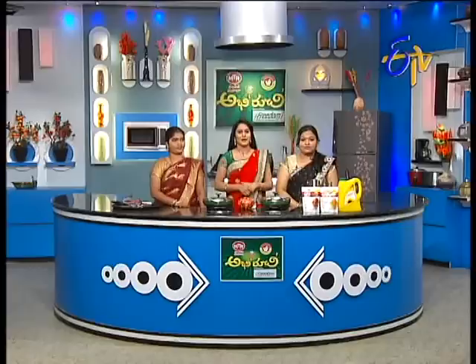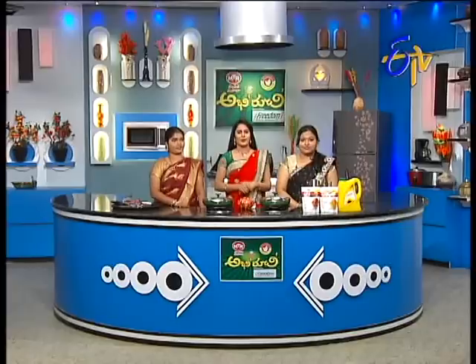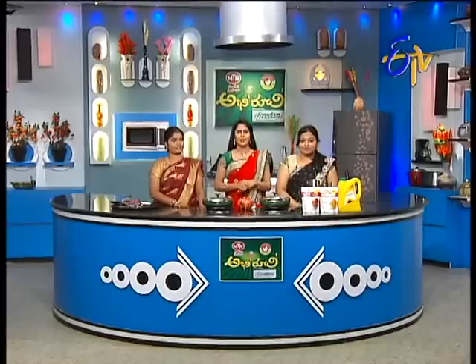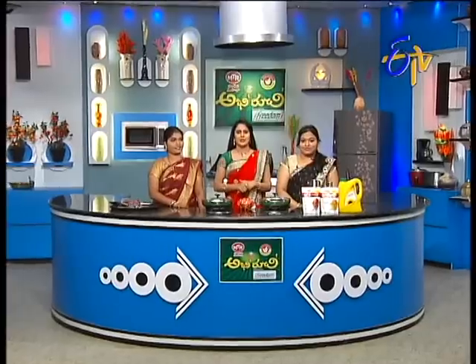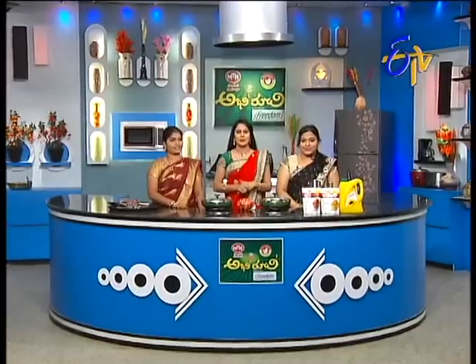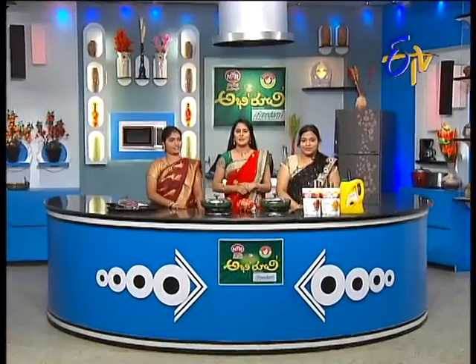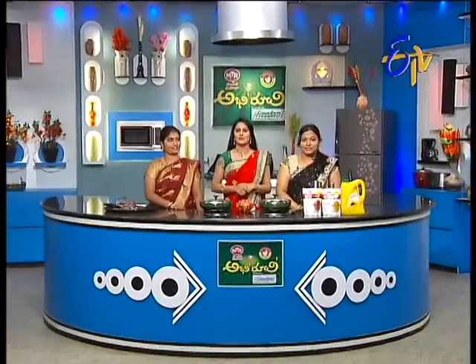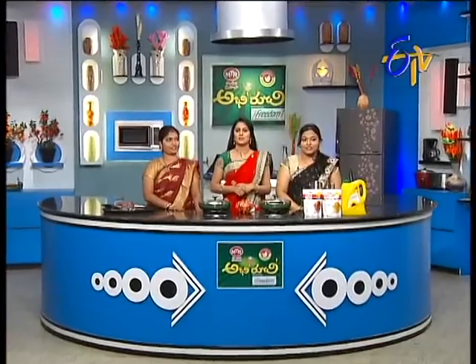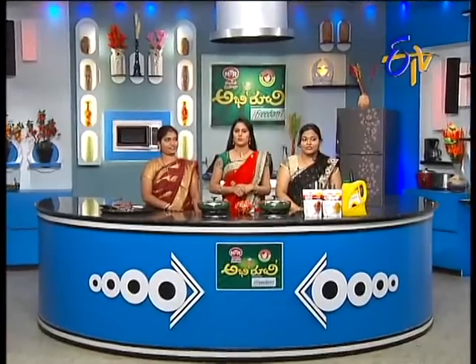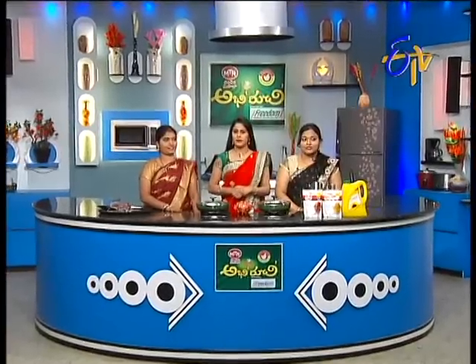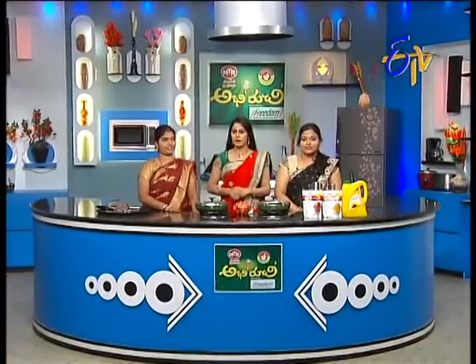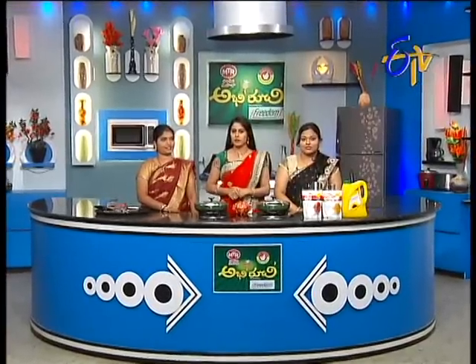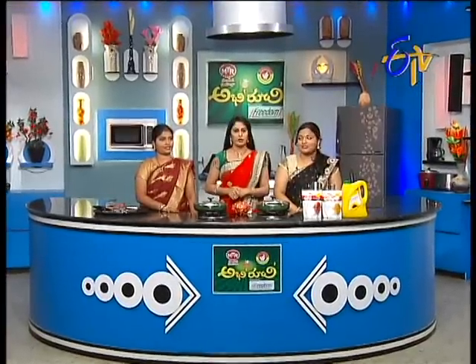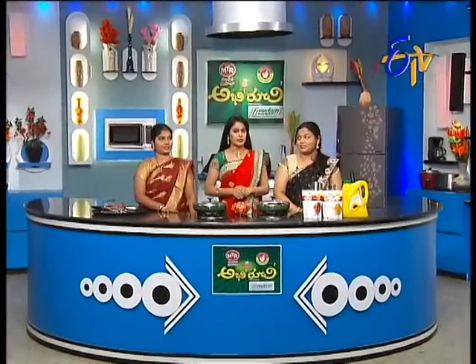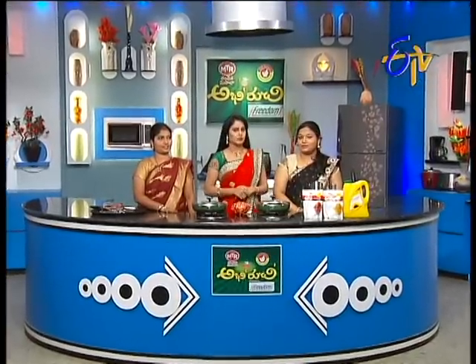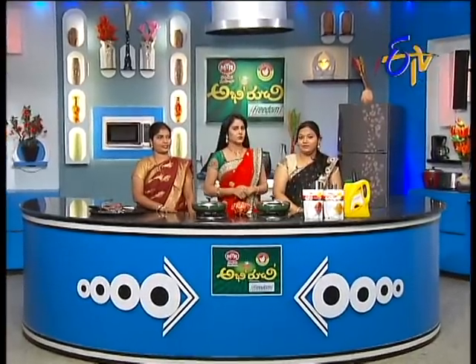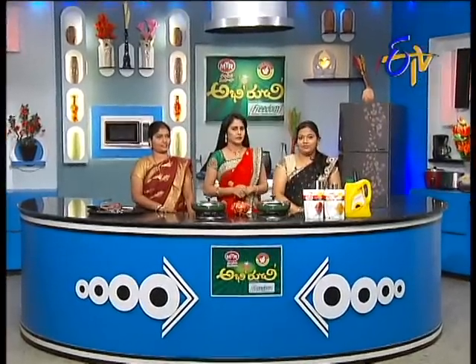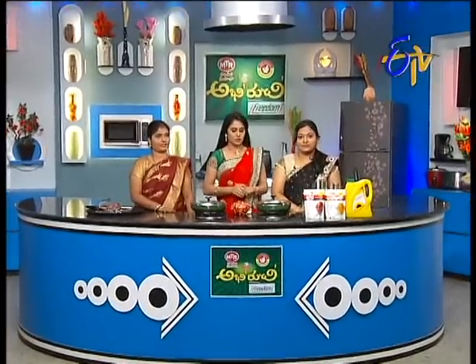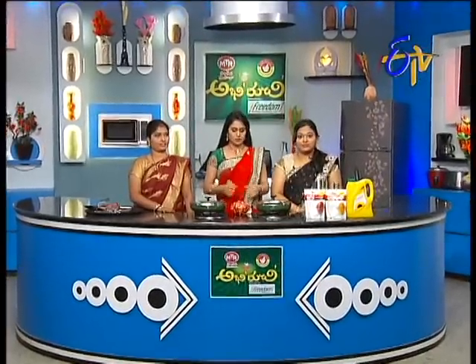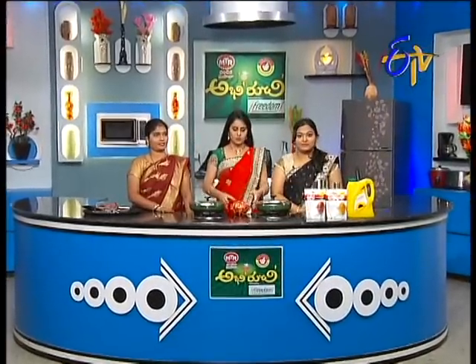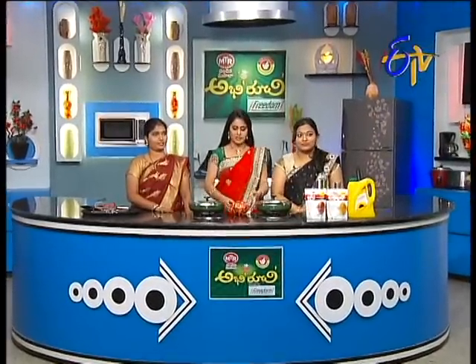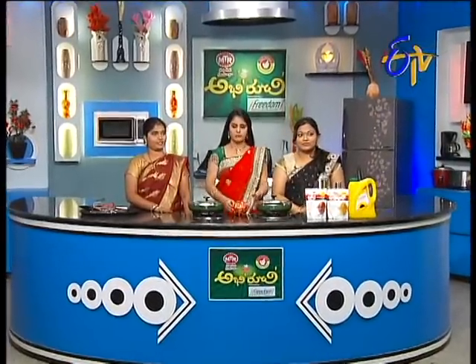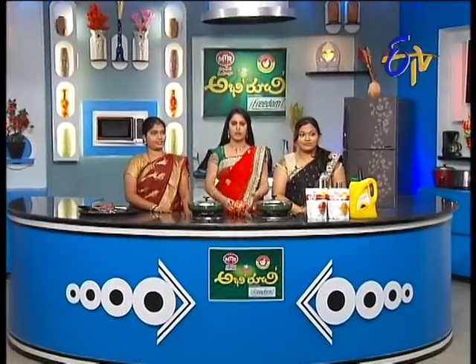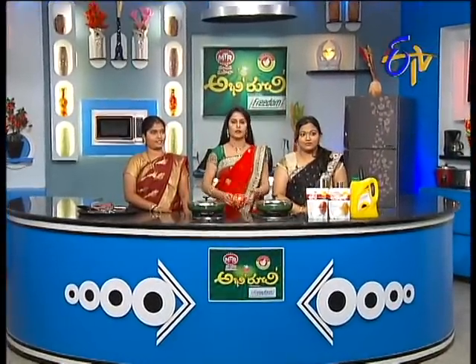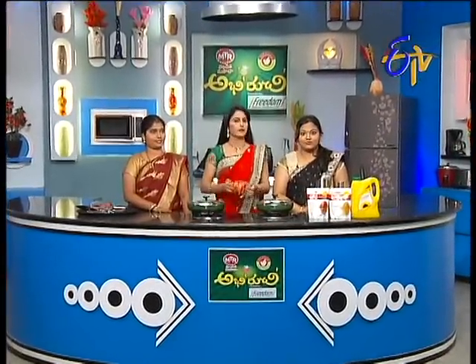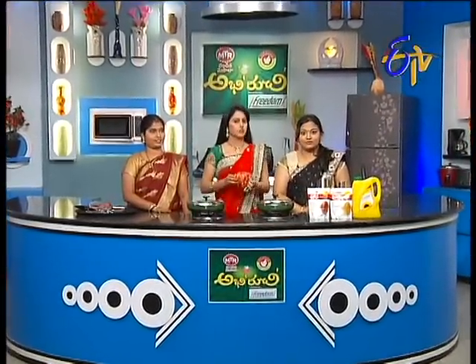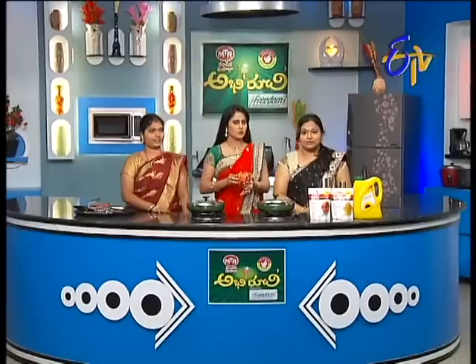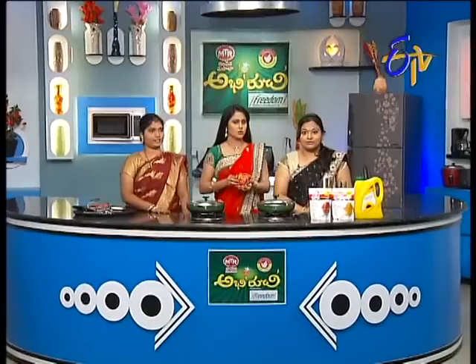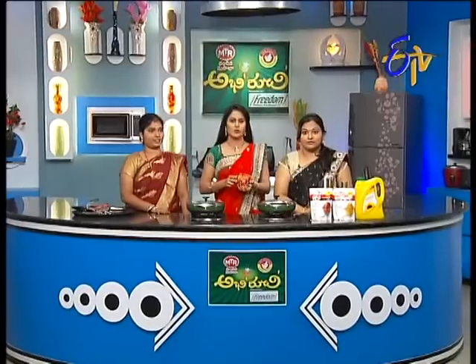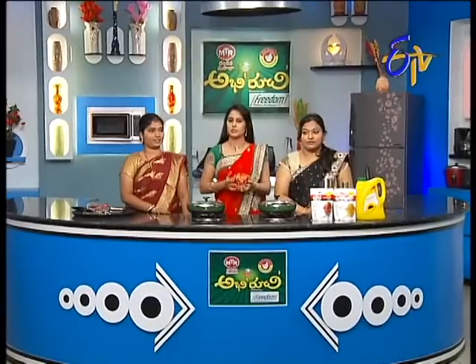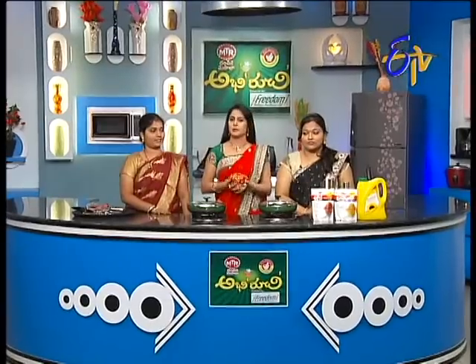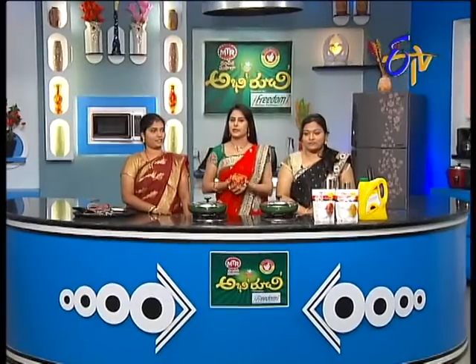Our participants are ready and our main ingredients are ready. So we need to choose our main ingredients. First, let's talk about our participants.